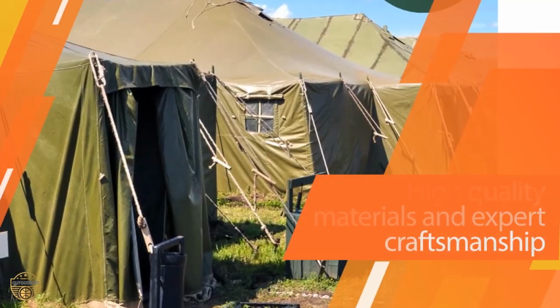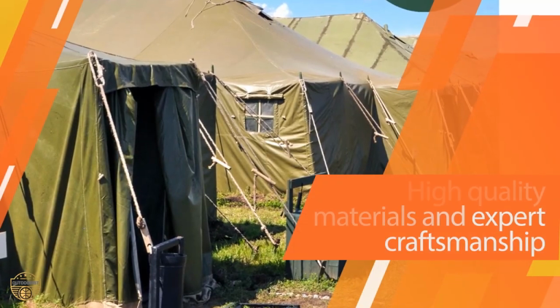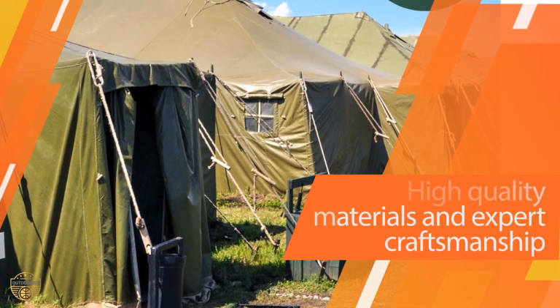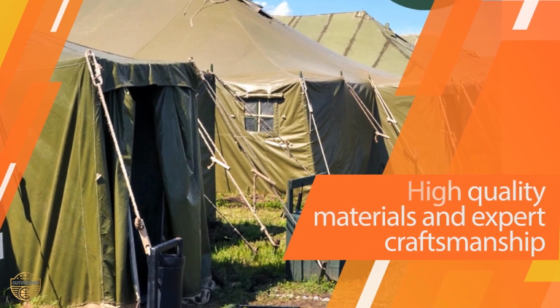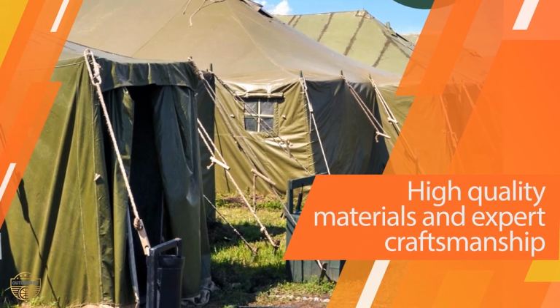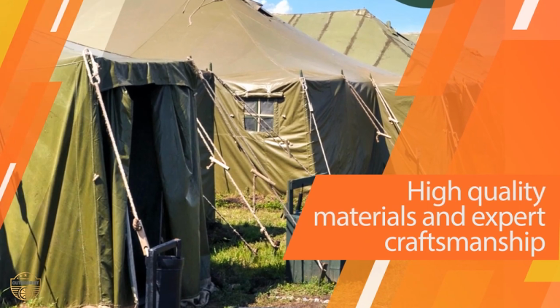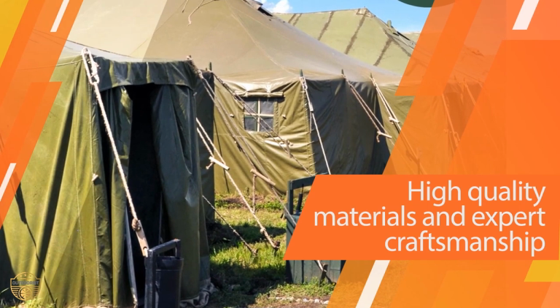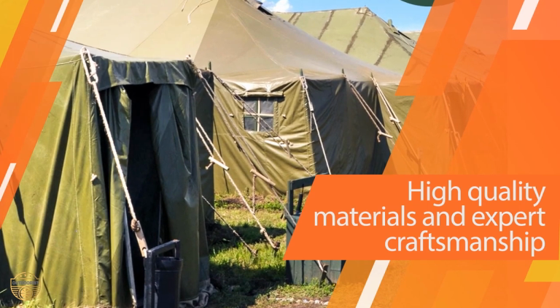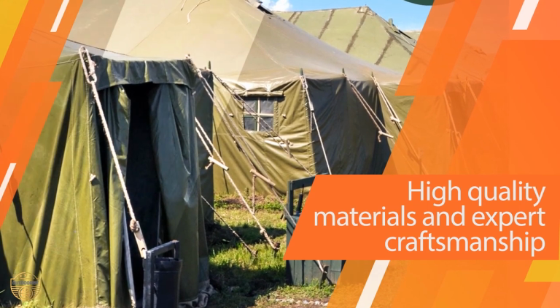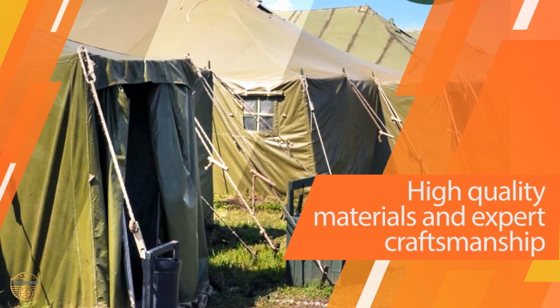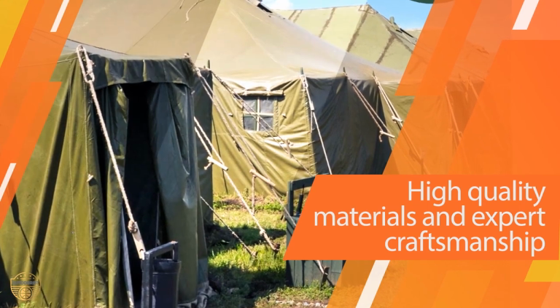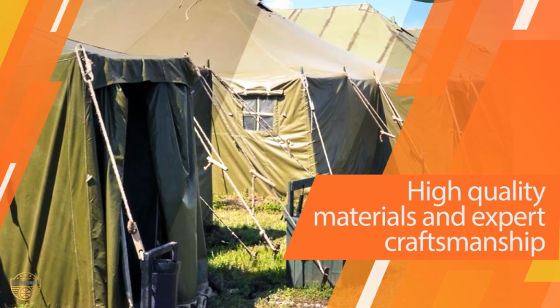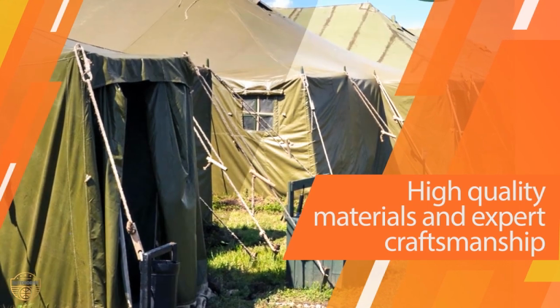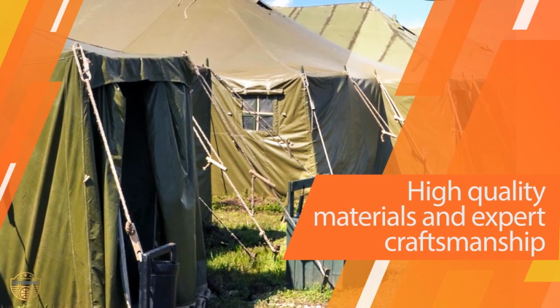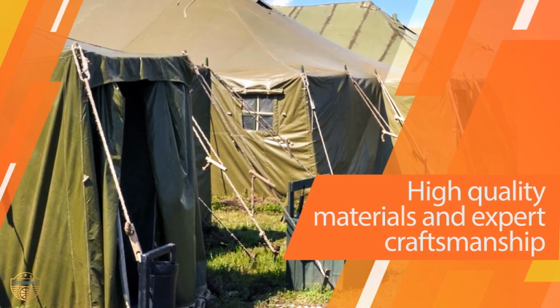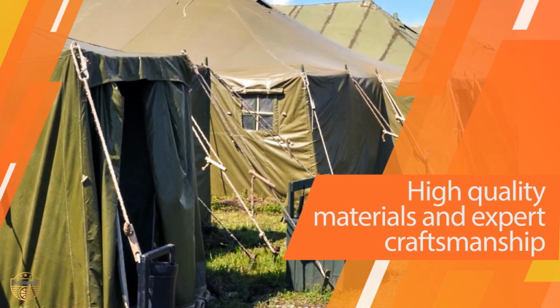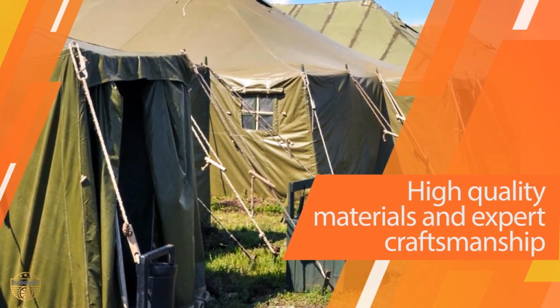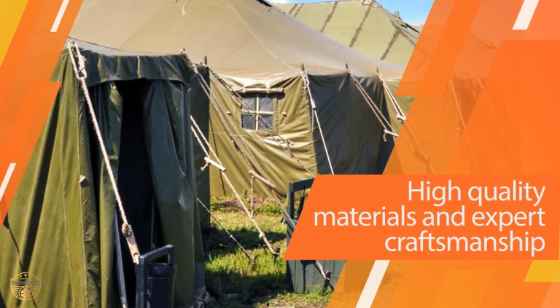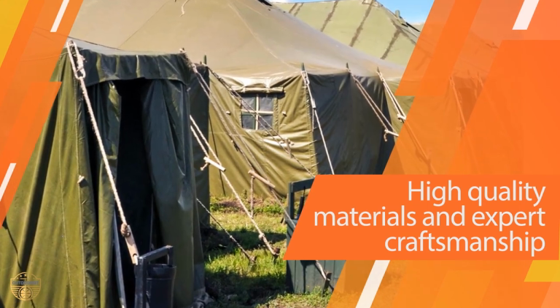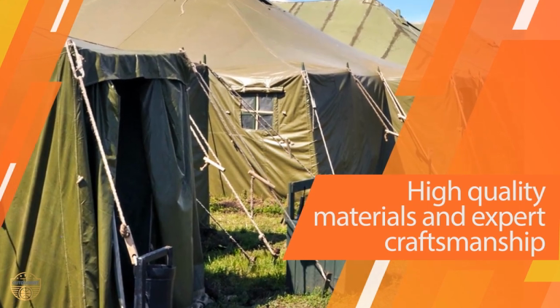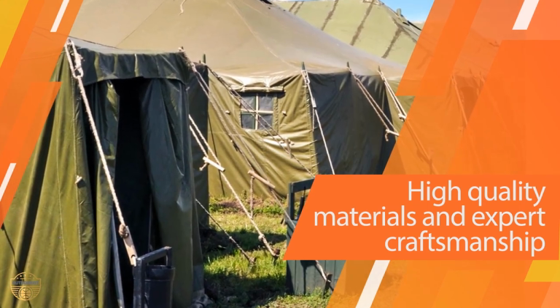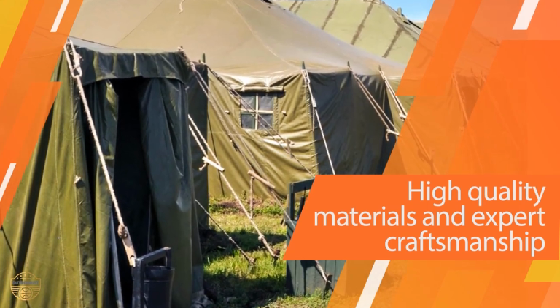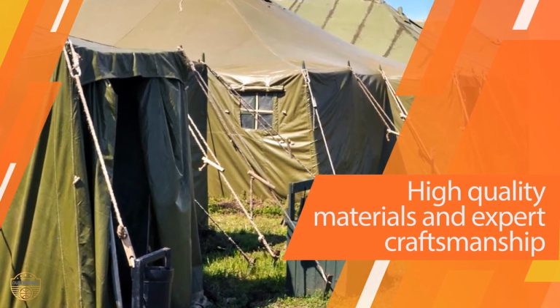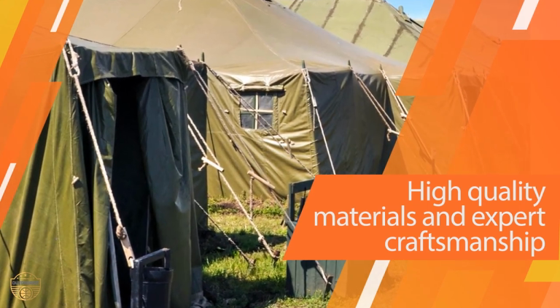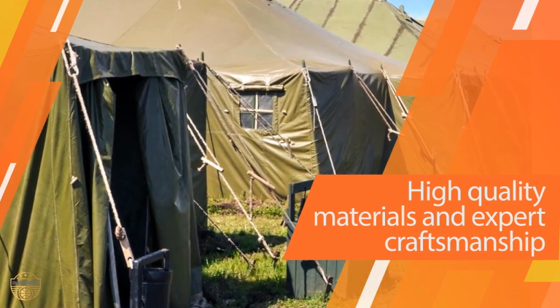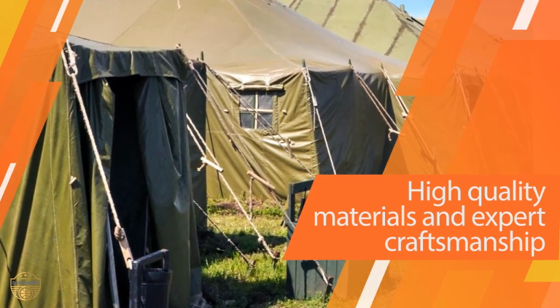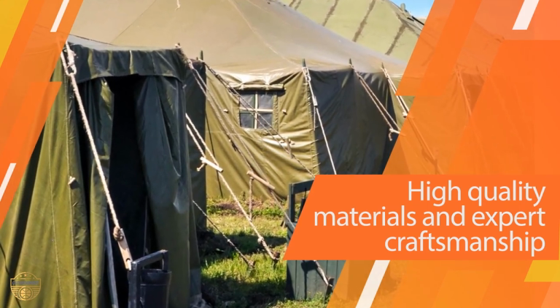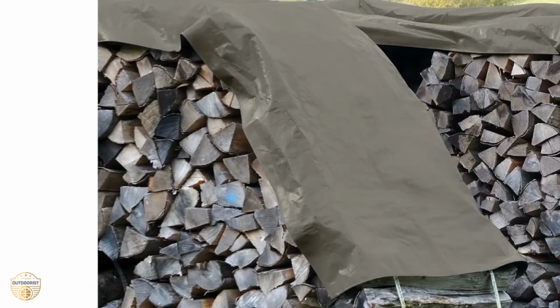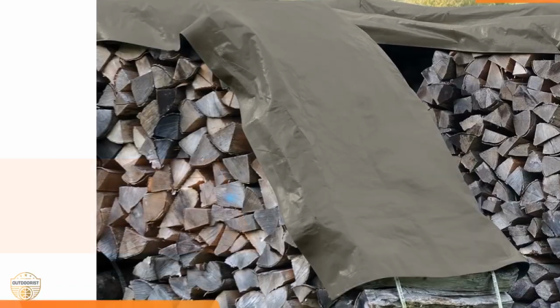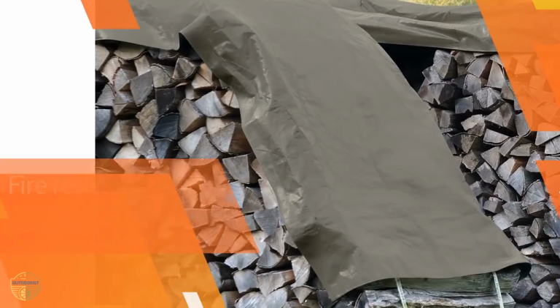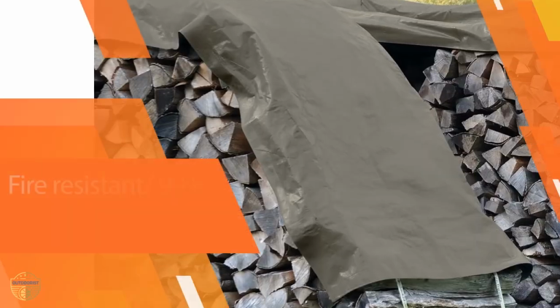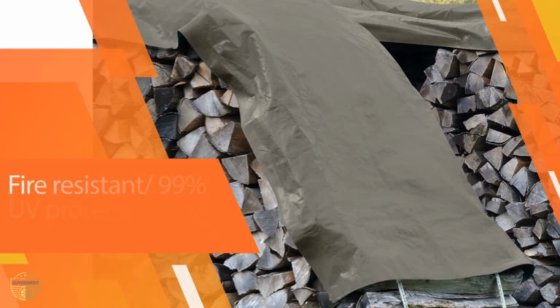In addition, rust-proof brass grommets guarantee a powerful hold, so you won't have to worry about the support.